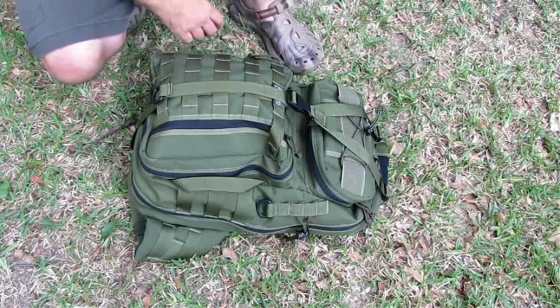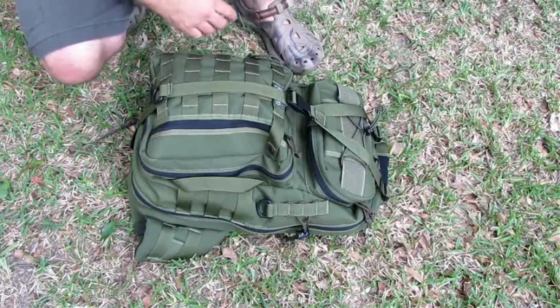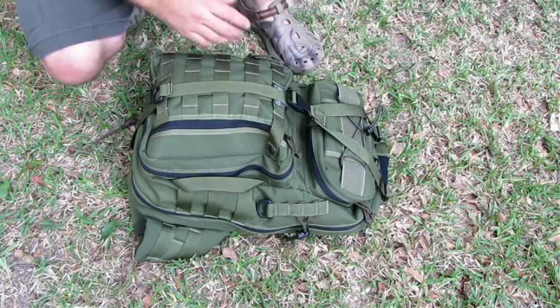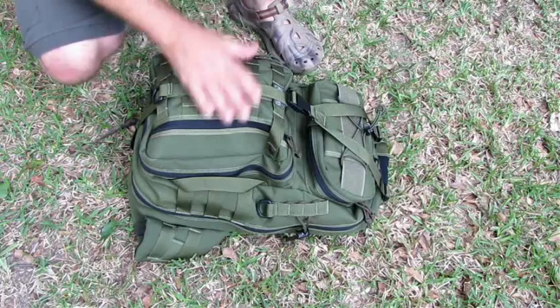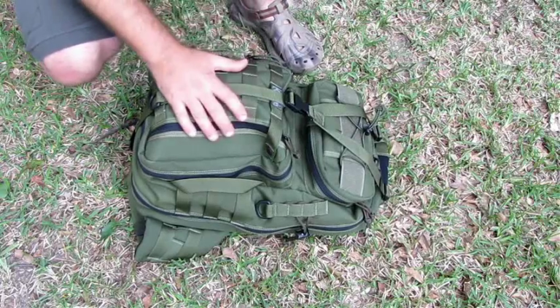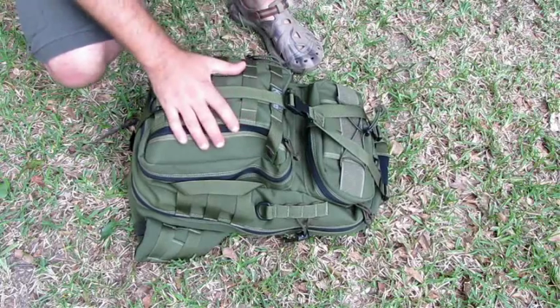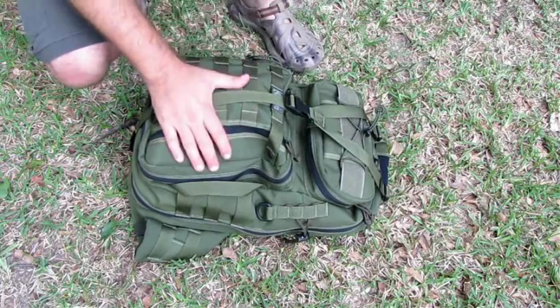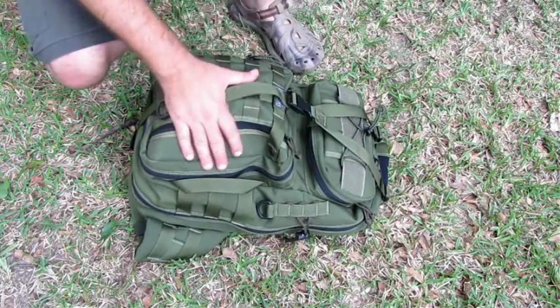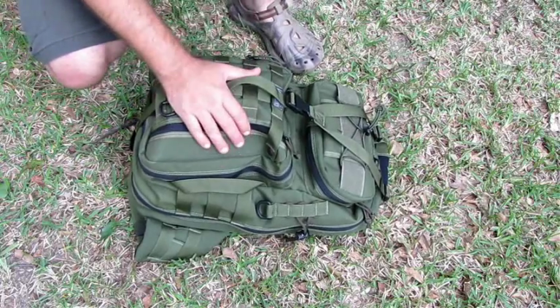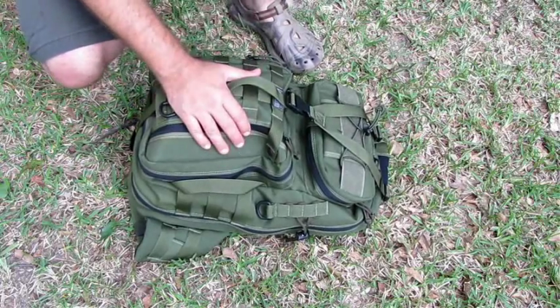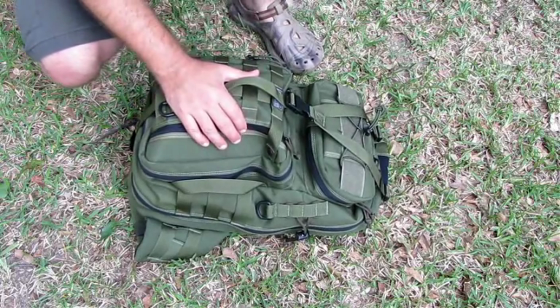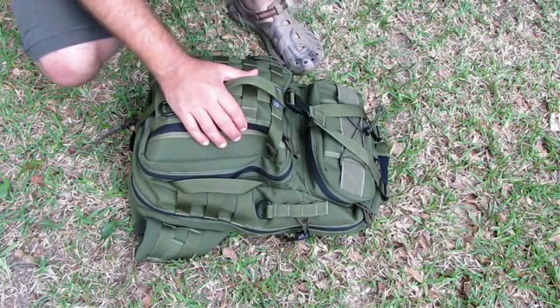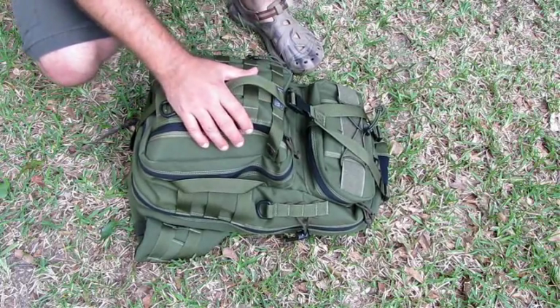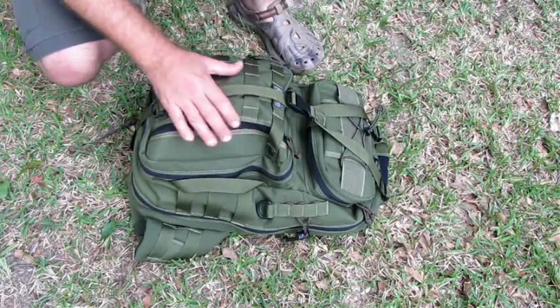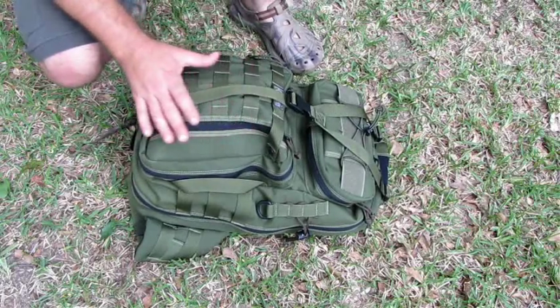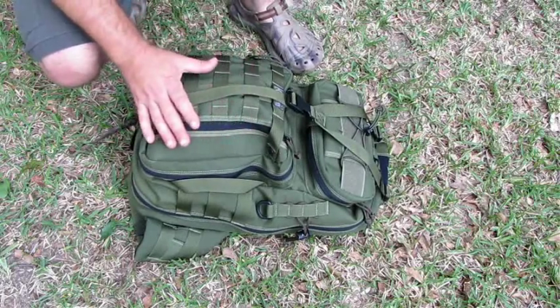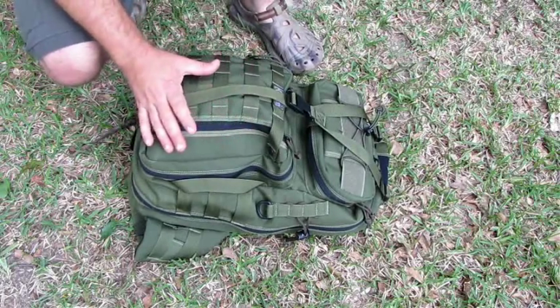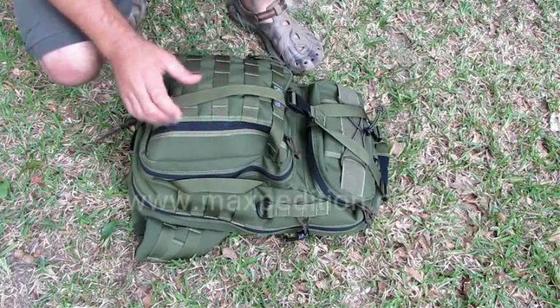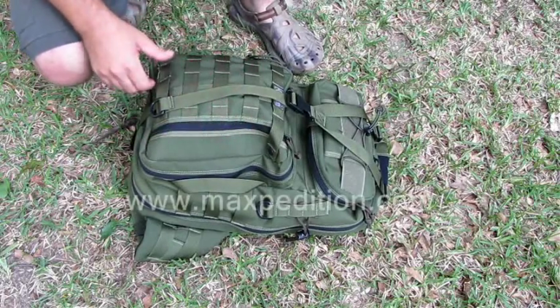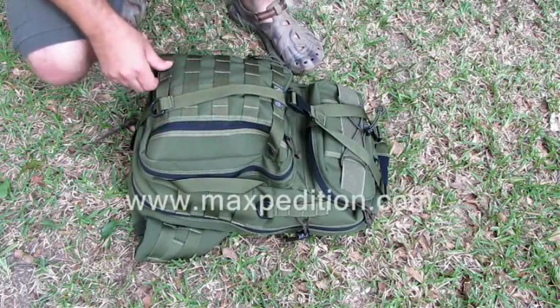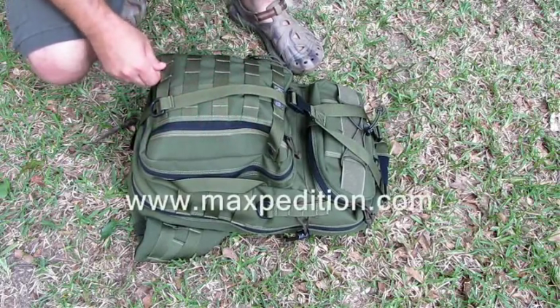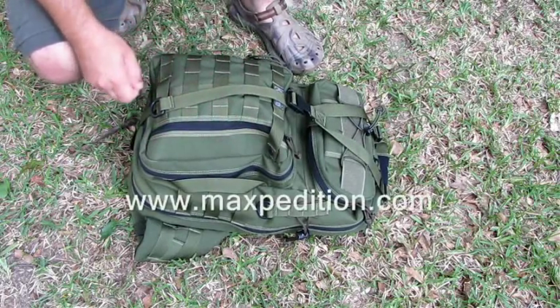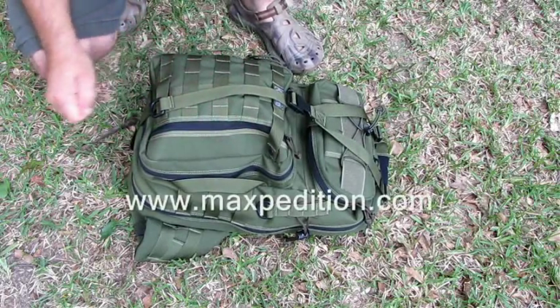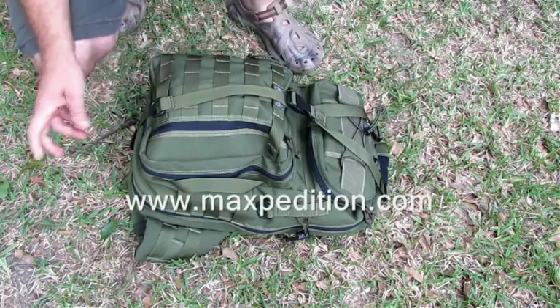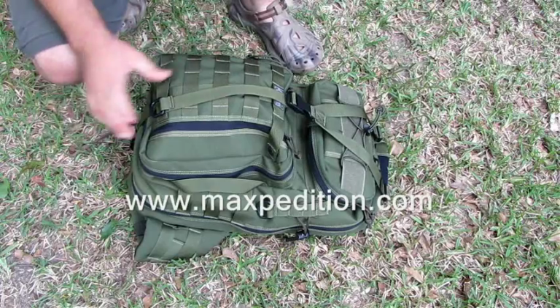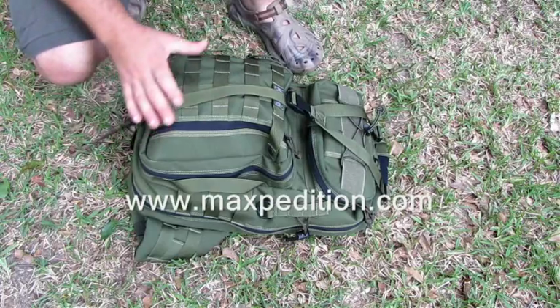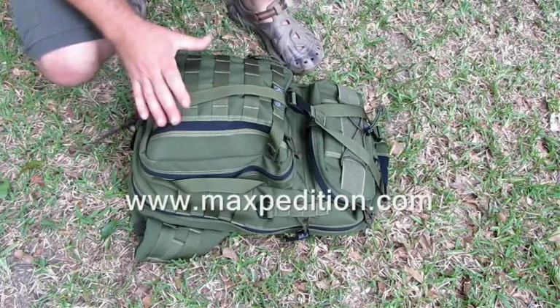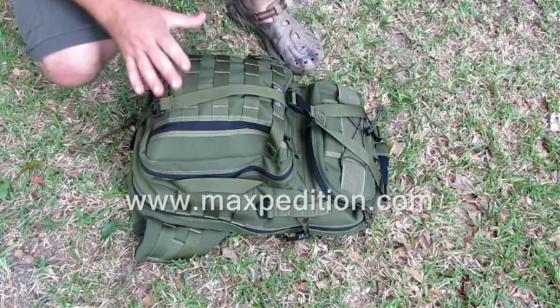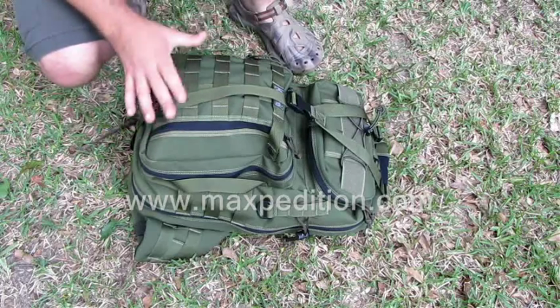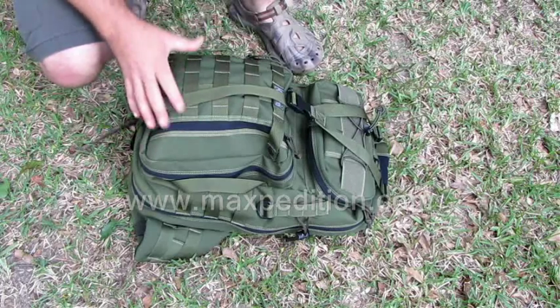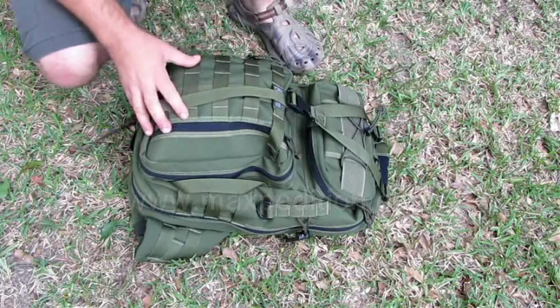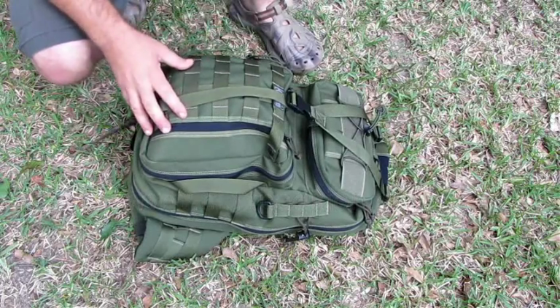Hello everyone, welcome back. Today we're looking at the Maxpedition Kodiak Gearslinger.